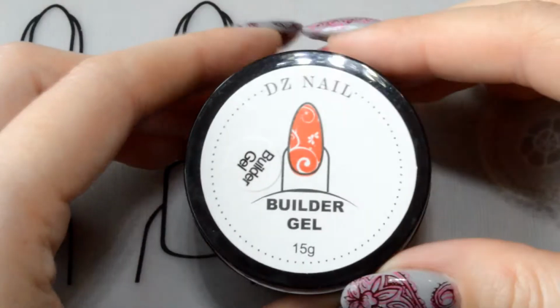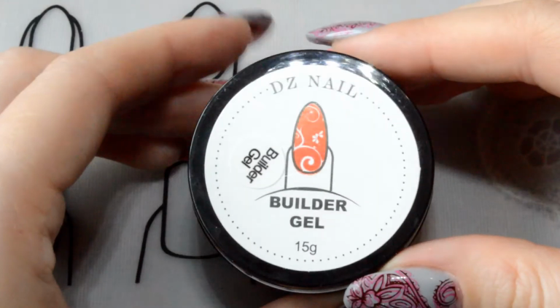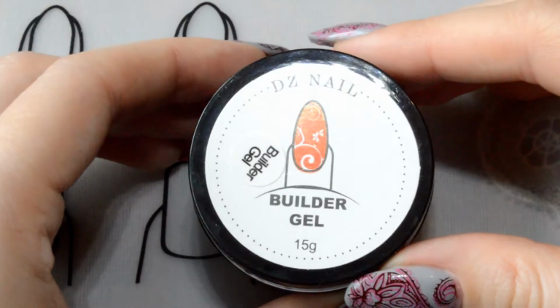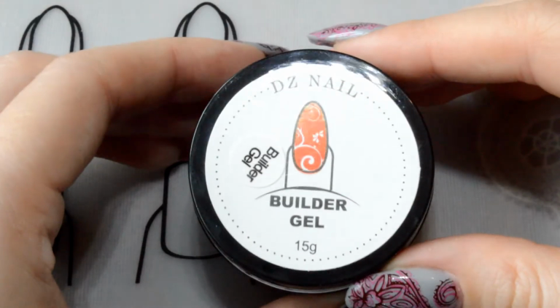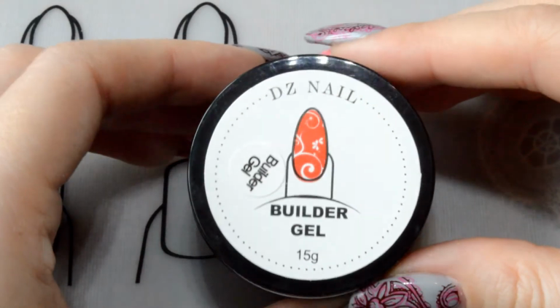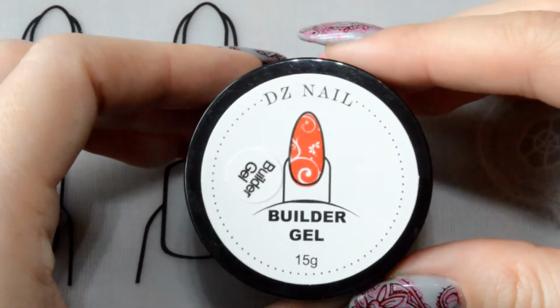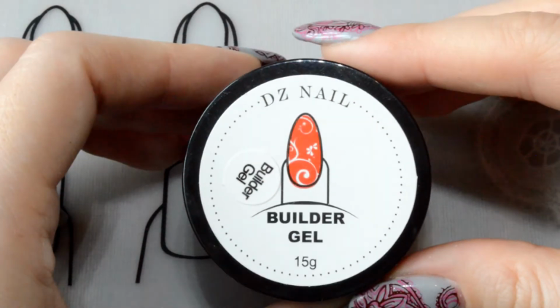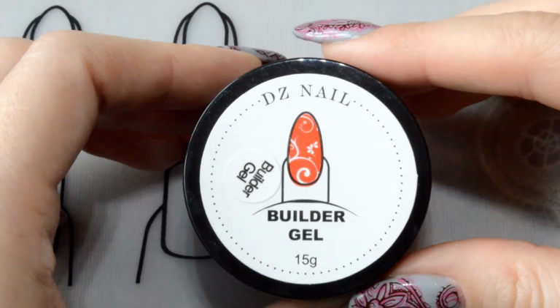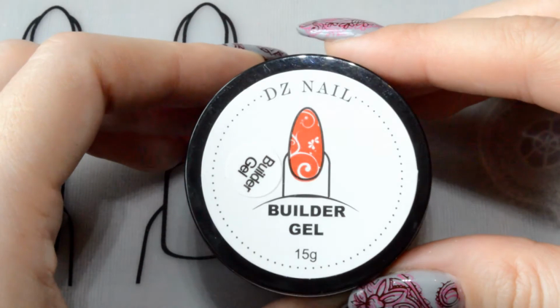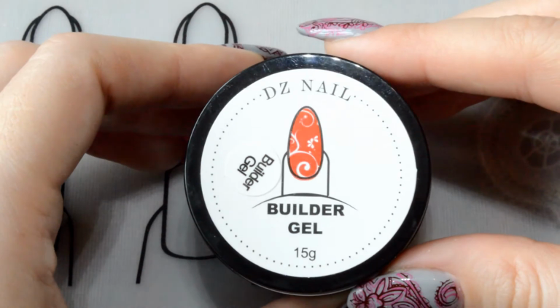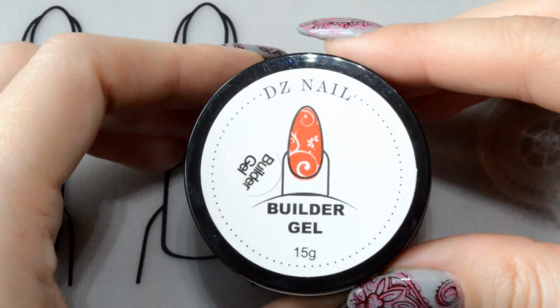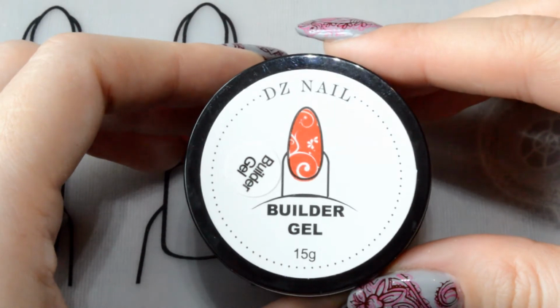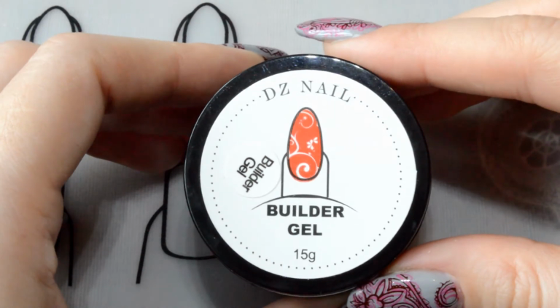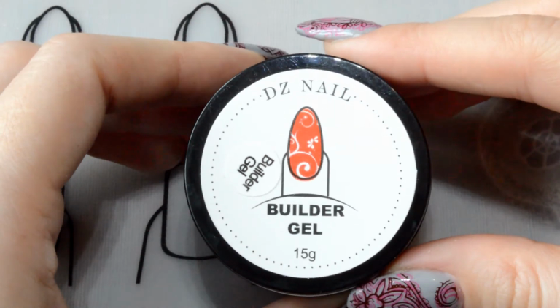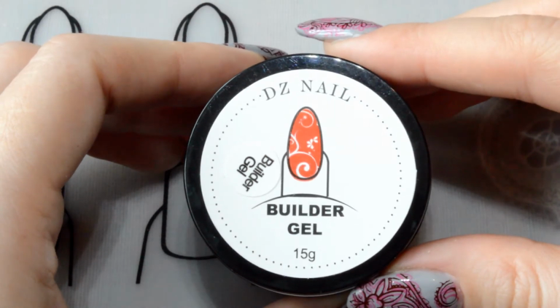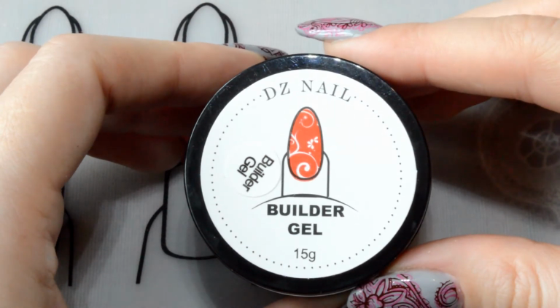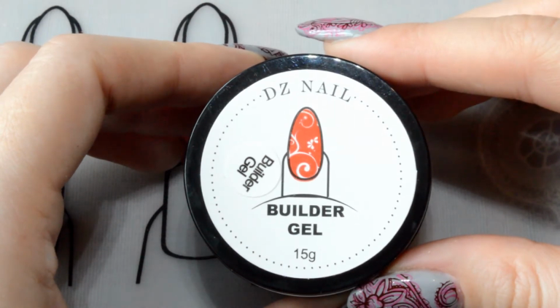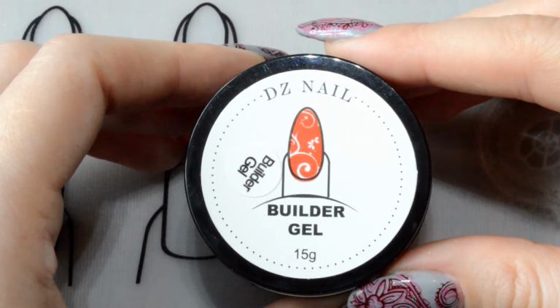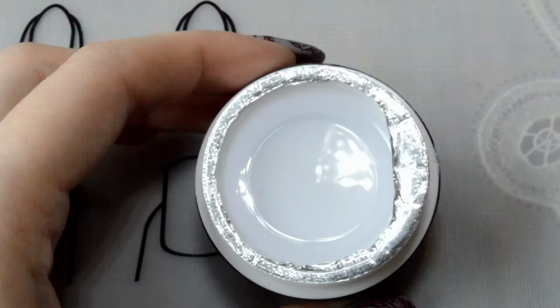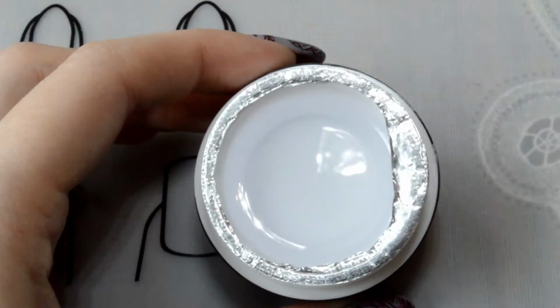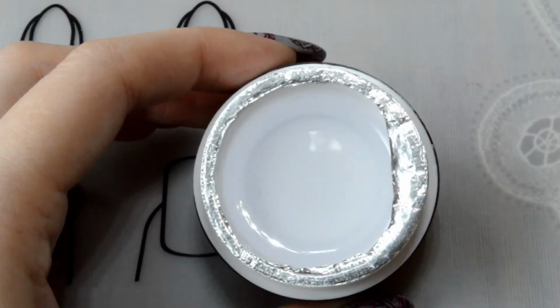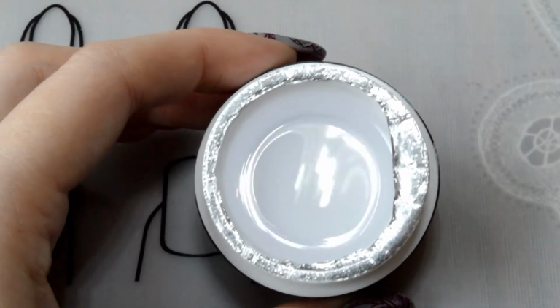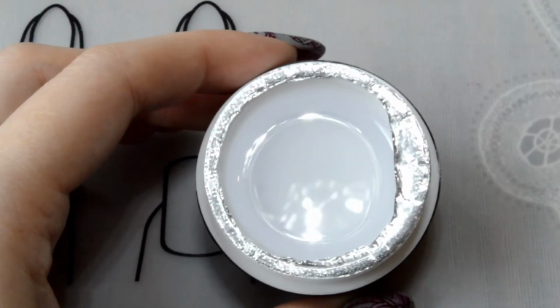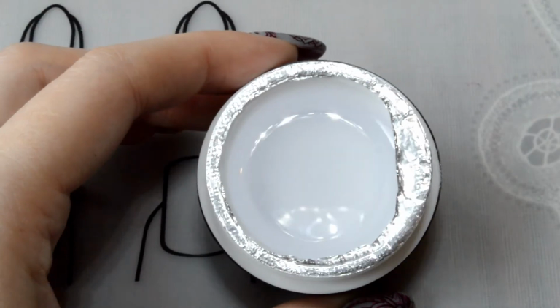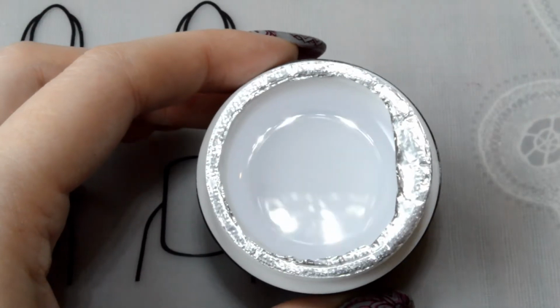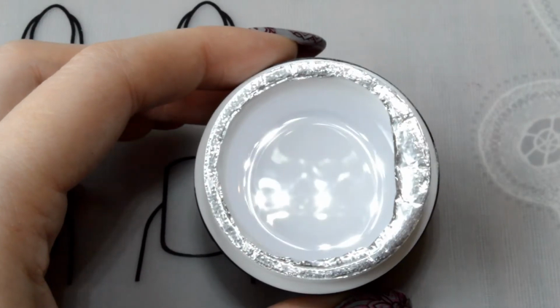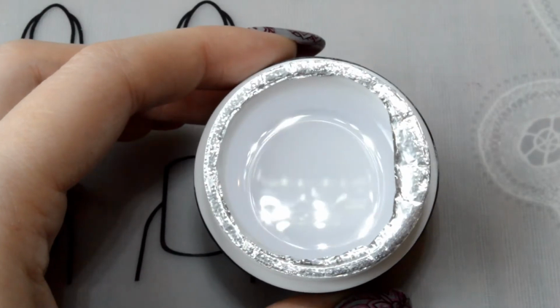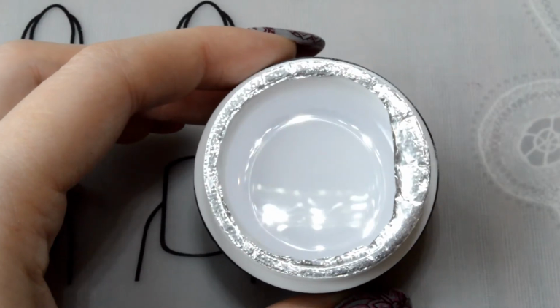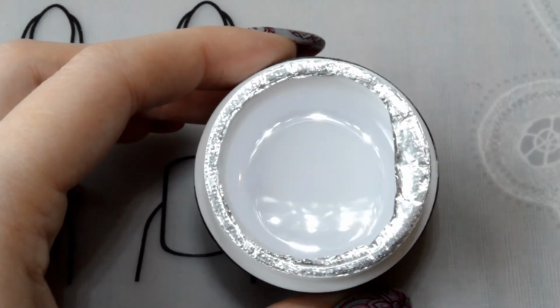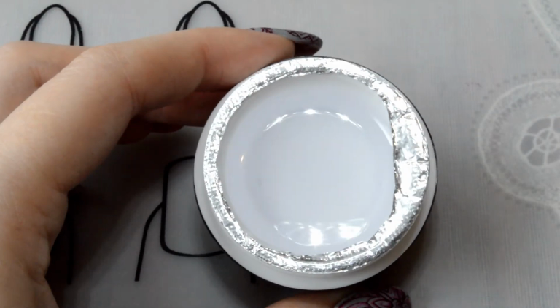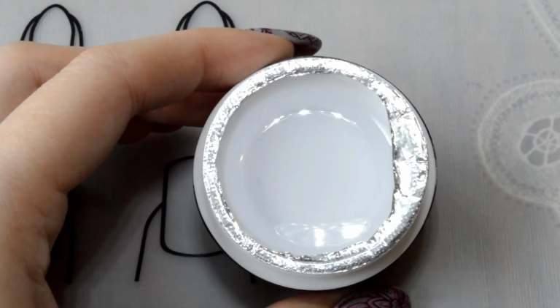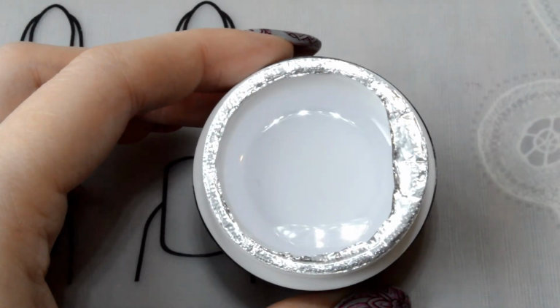The second gel is from the same company. By structure and density, it is similar to the first.